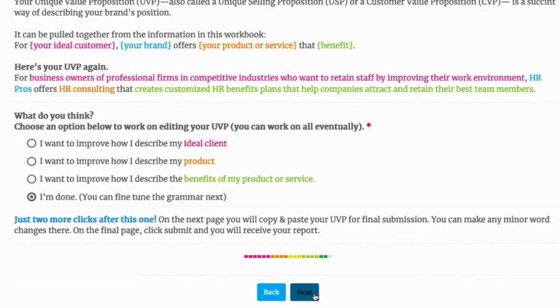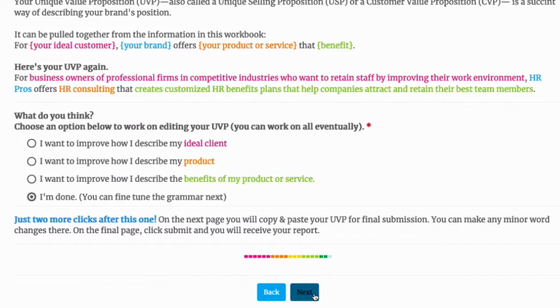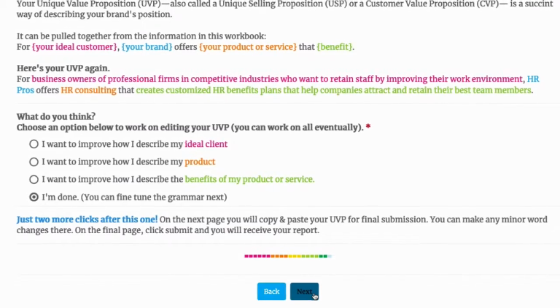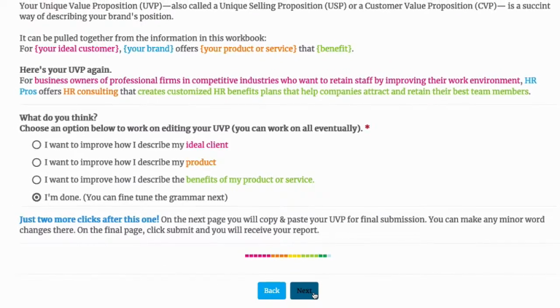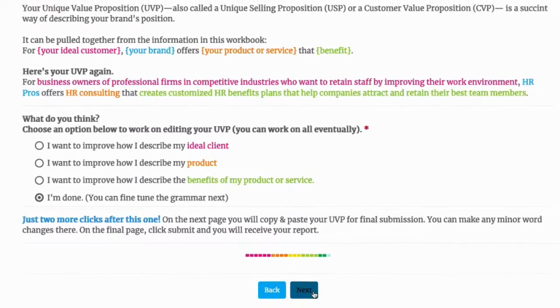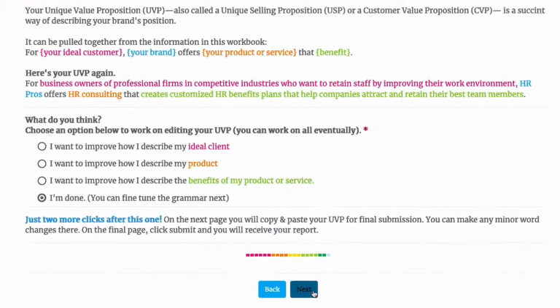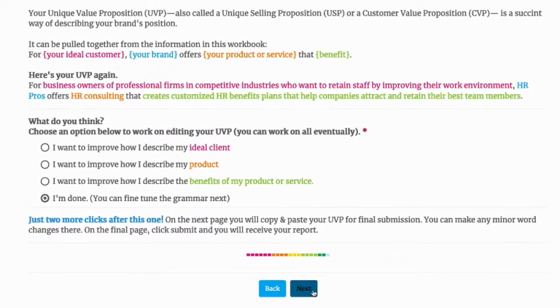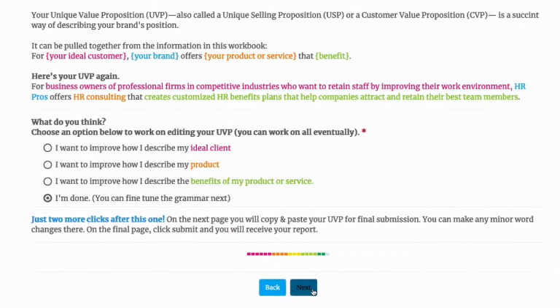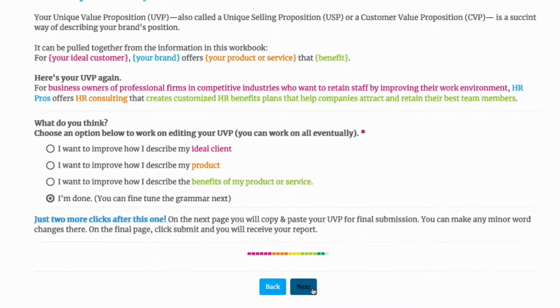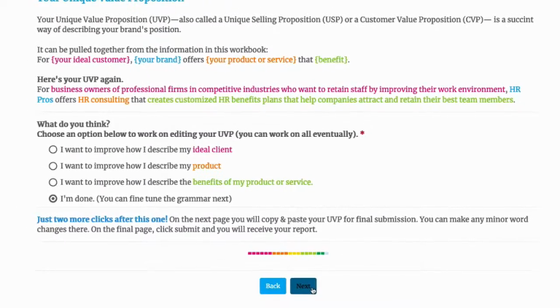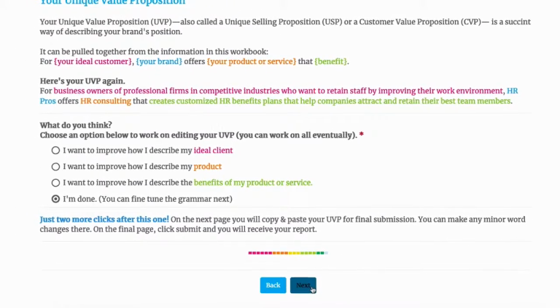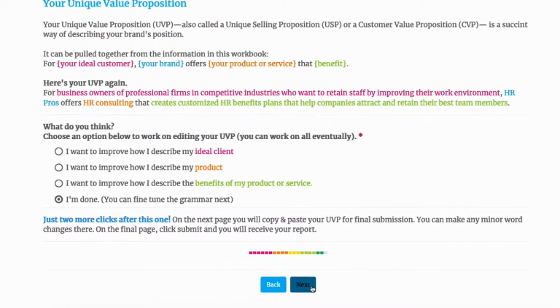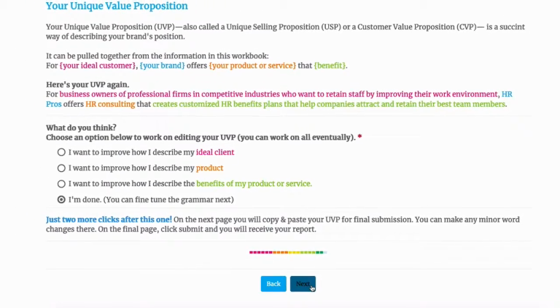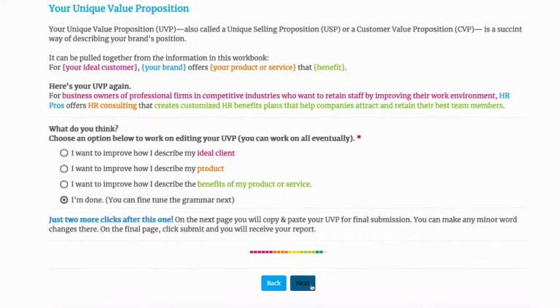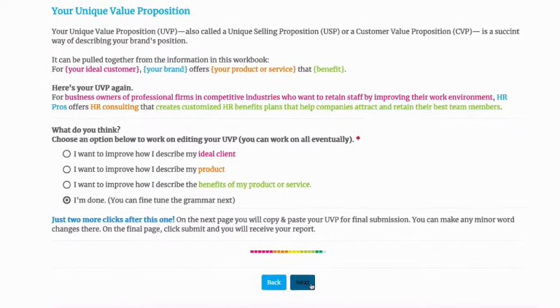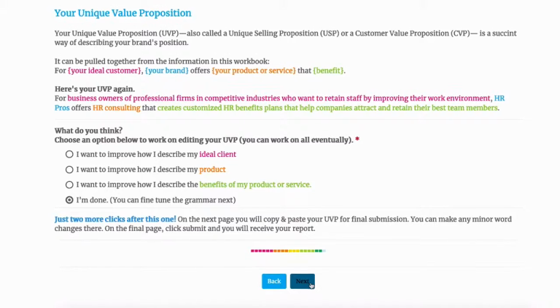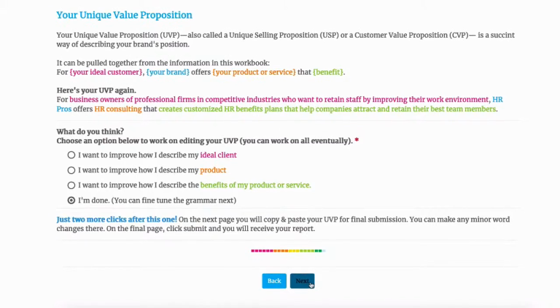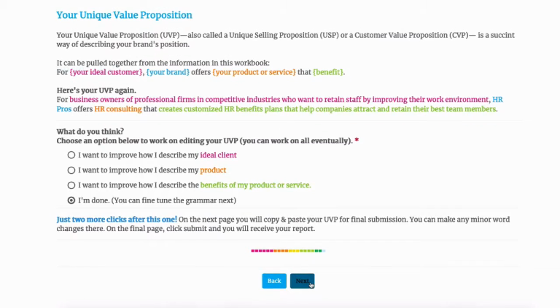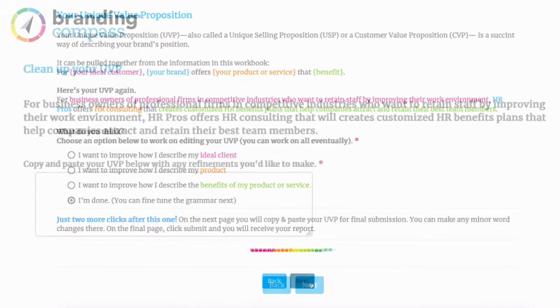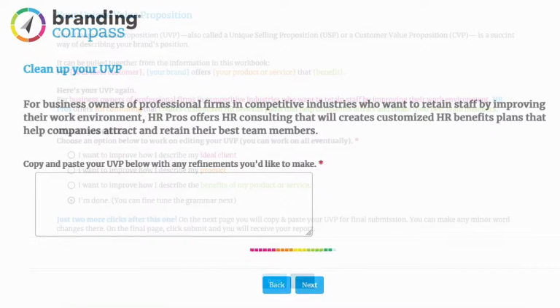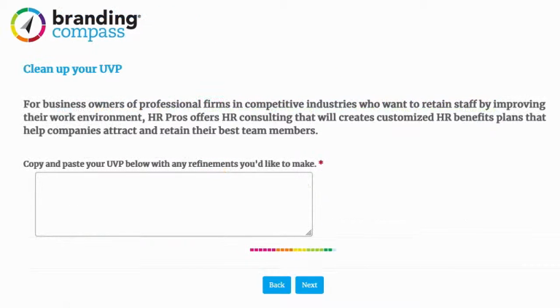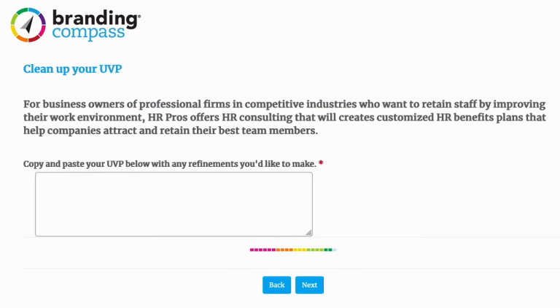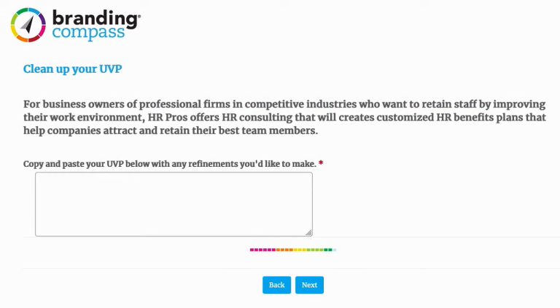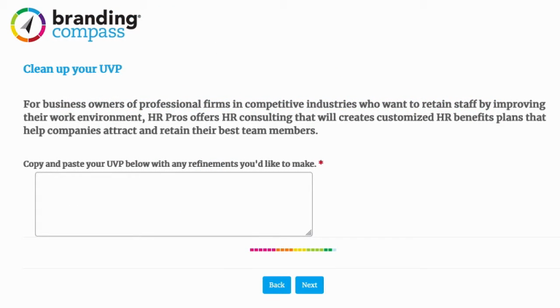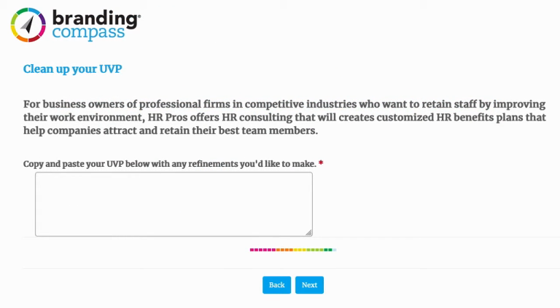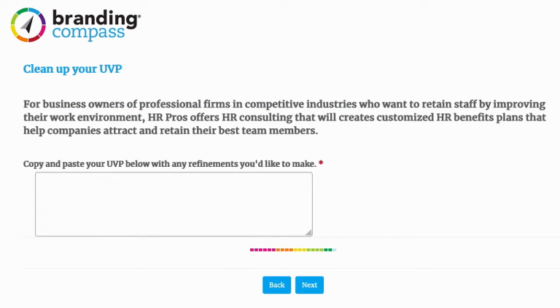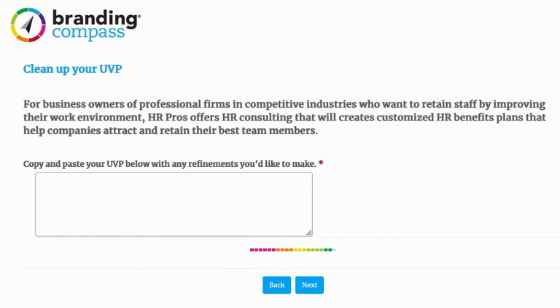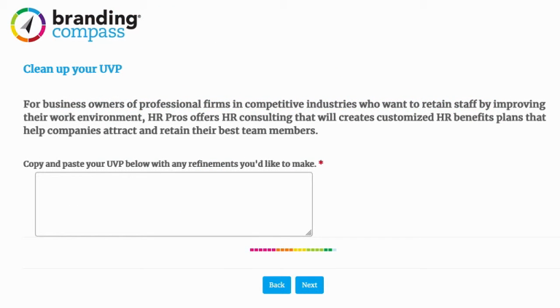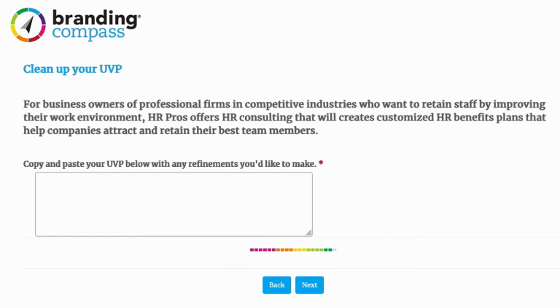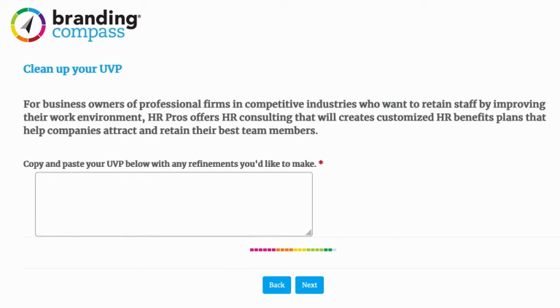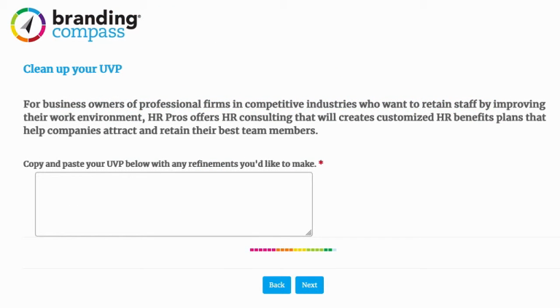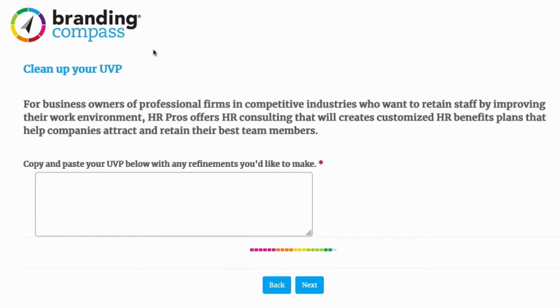At this point, whether you went back to make edits or just chose "I'm done" from the start, you will have one last opportunity to clean up your UVP.